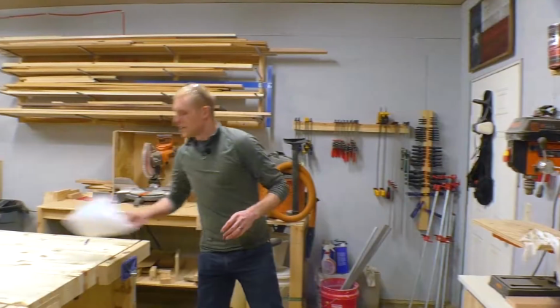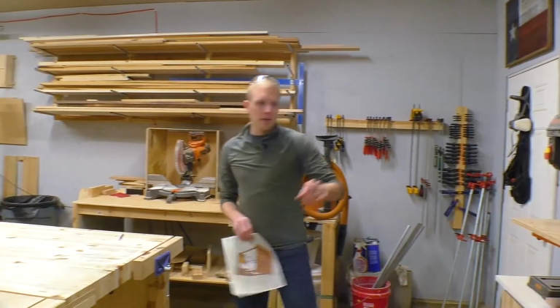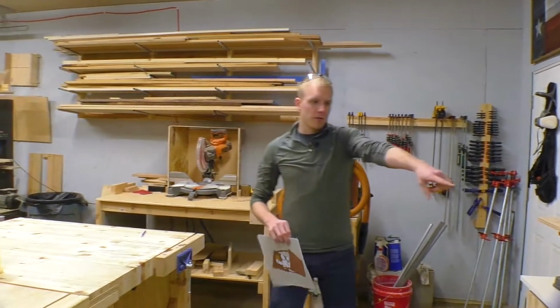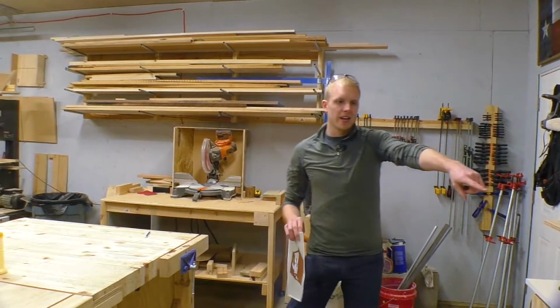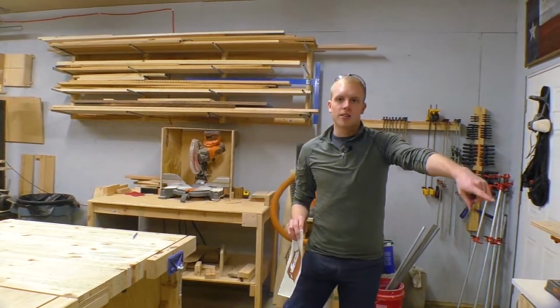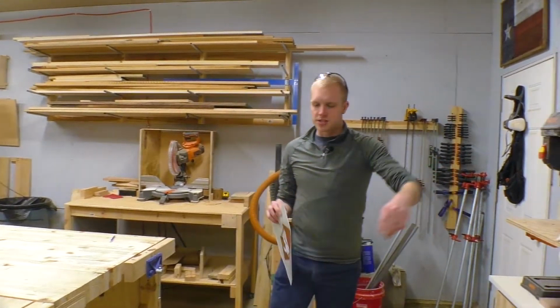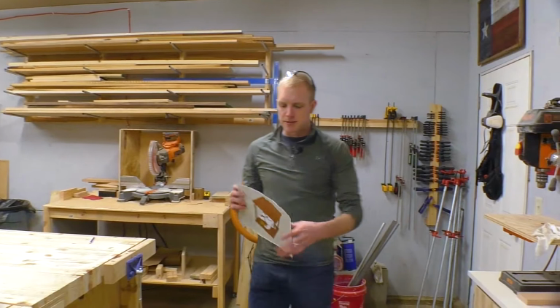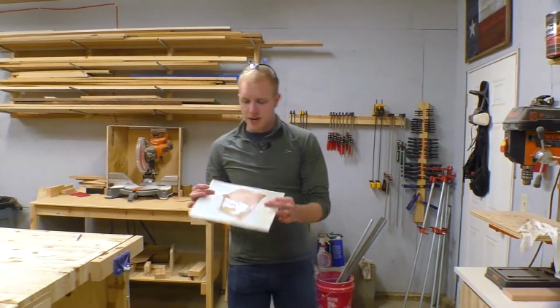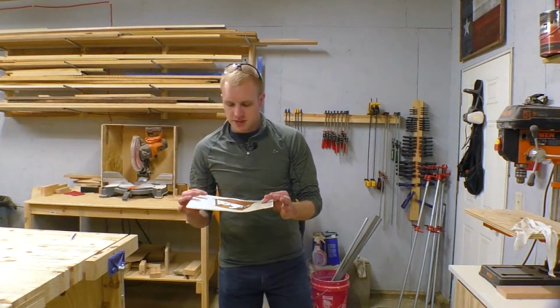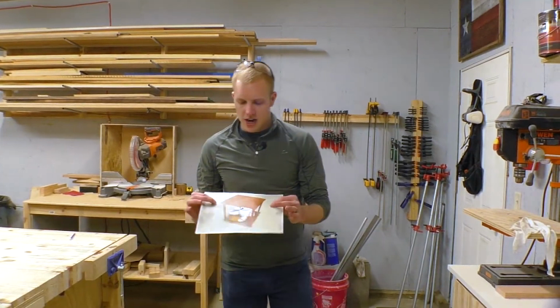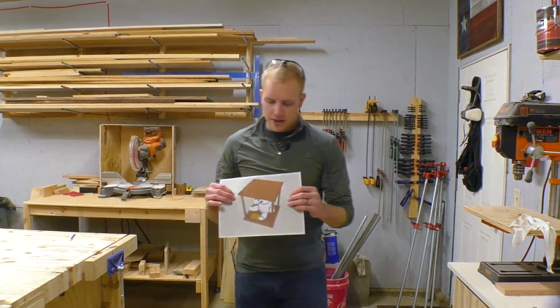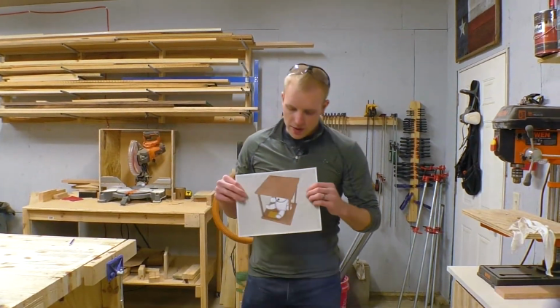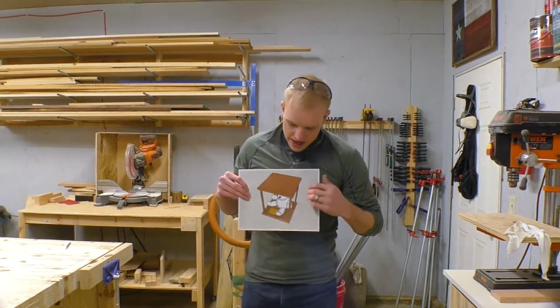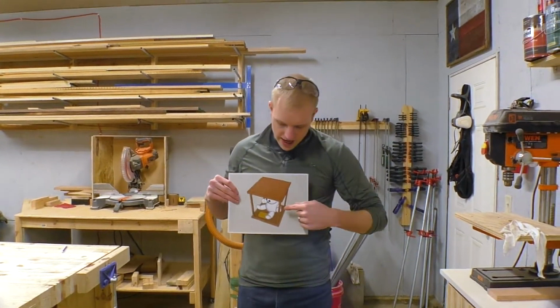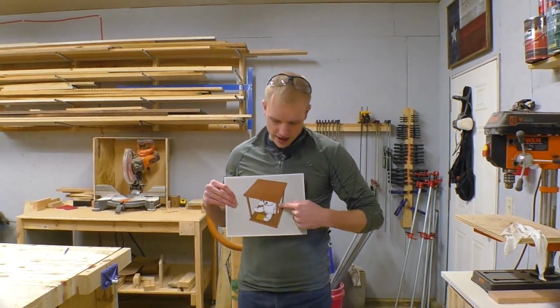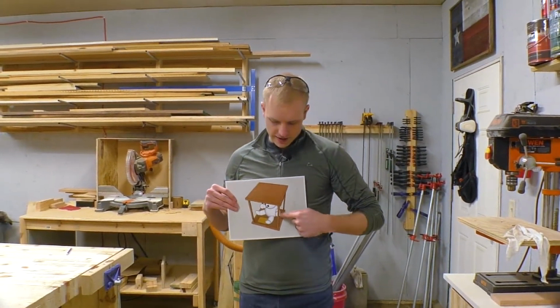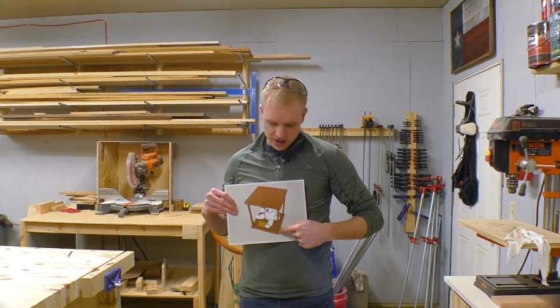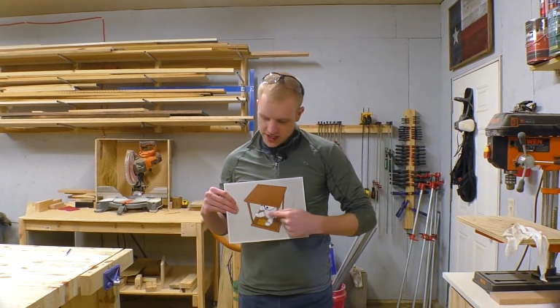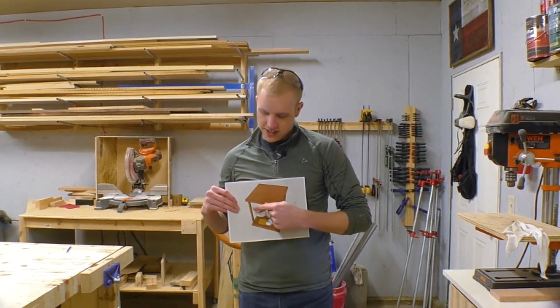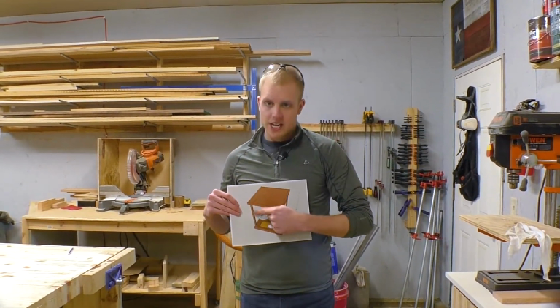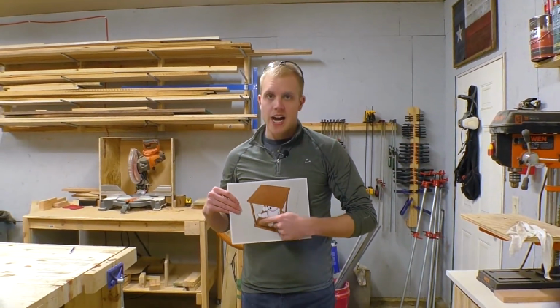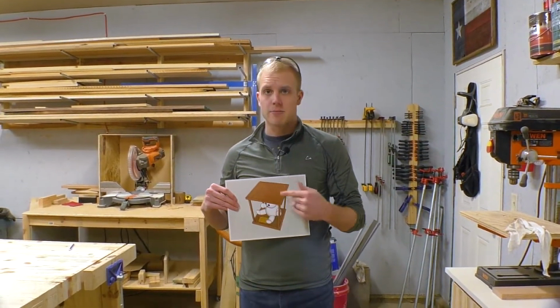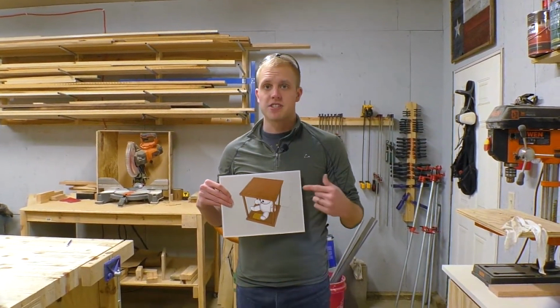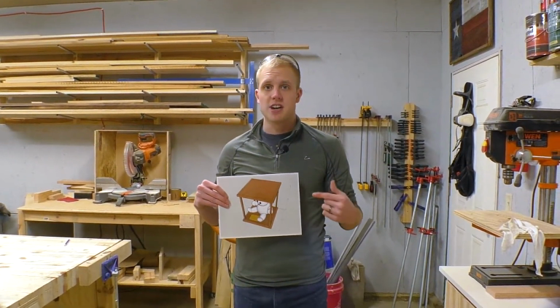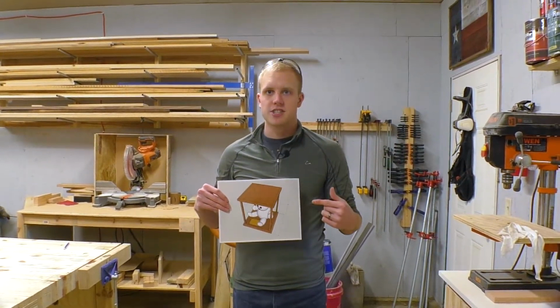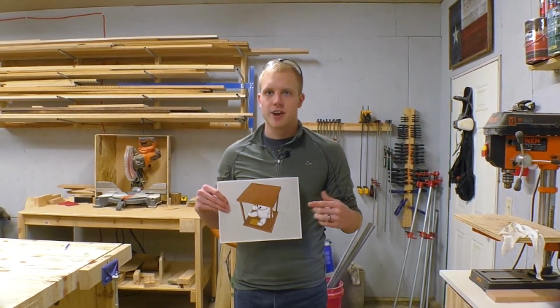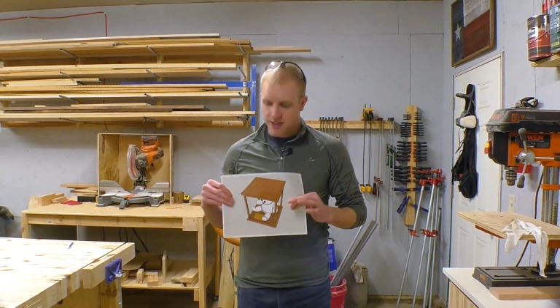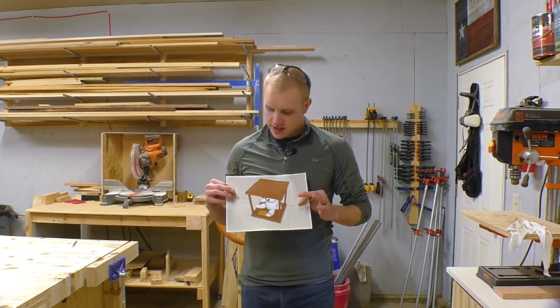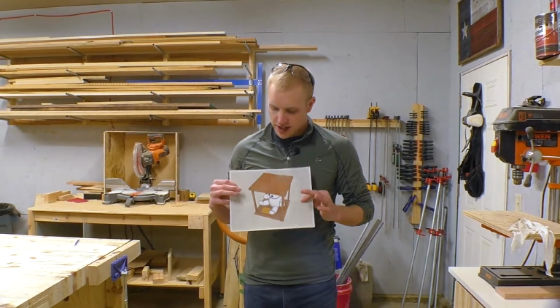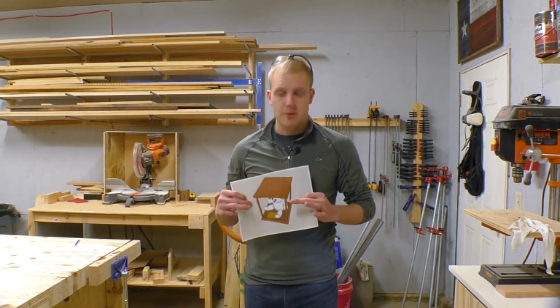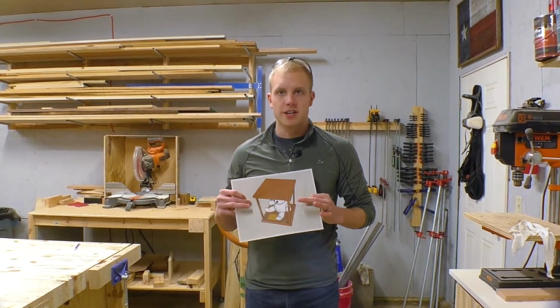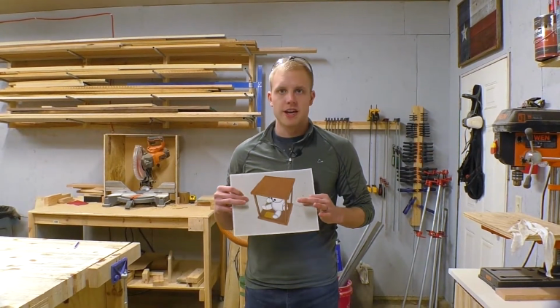Now that we're waiting on those tops and bottoms to dry, we can go ahead and cut out these stilts out of a piece of solid cherry. So that's what we're going to do next.